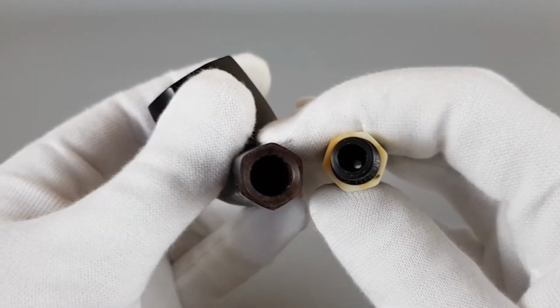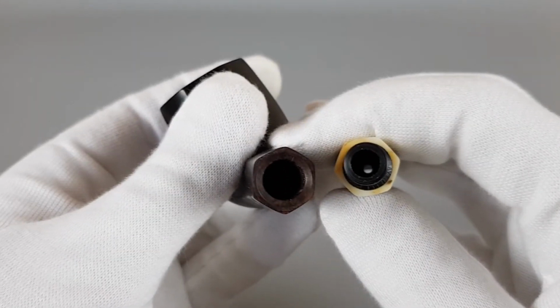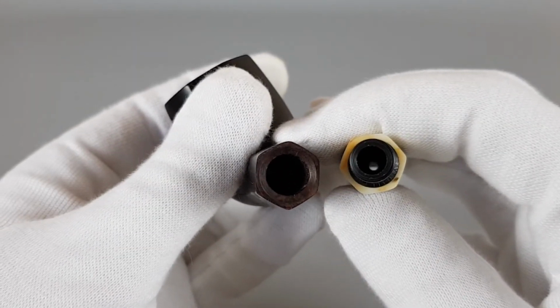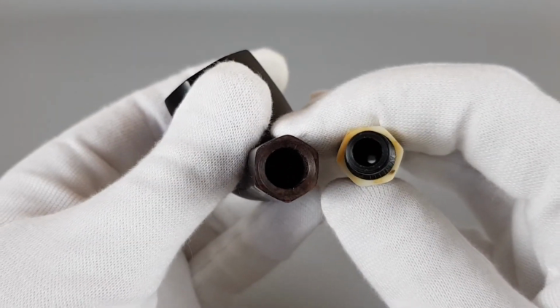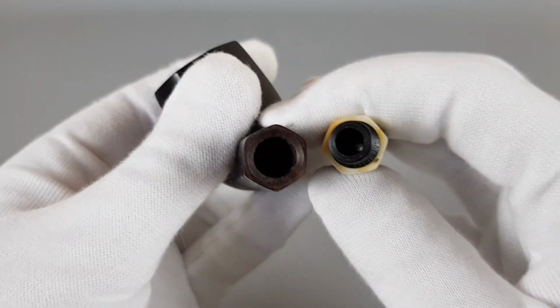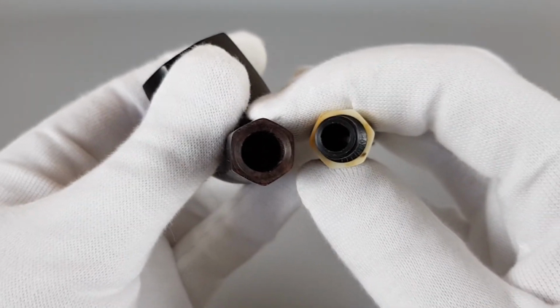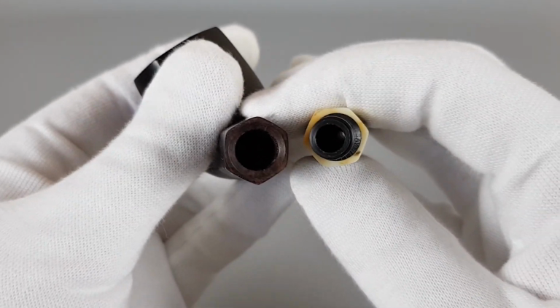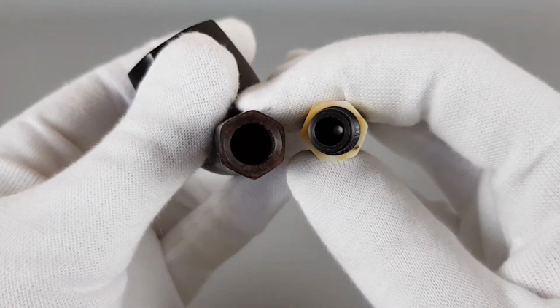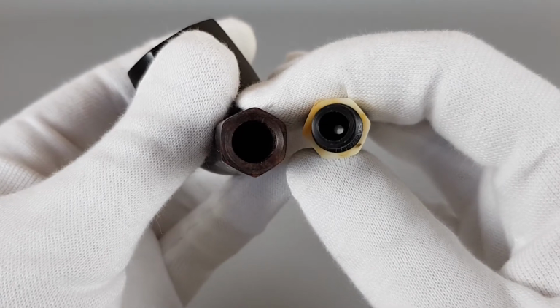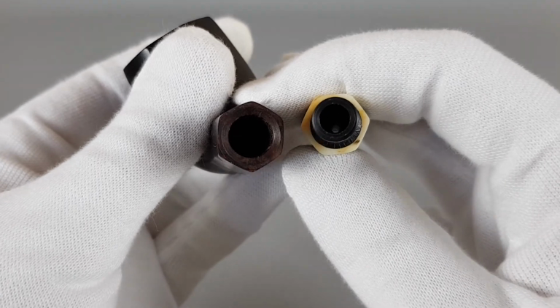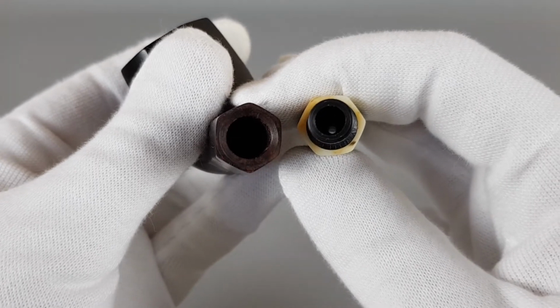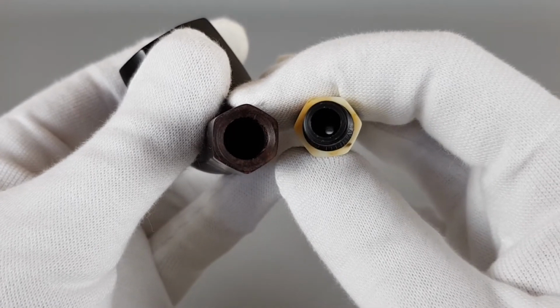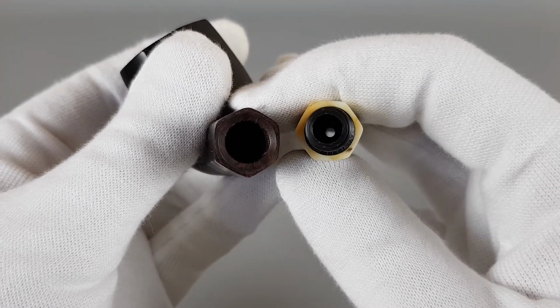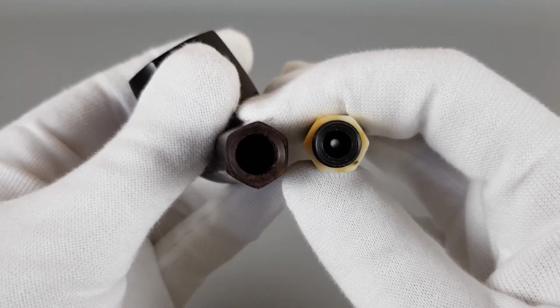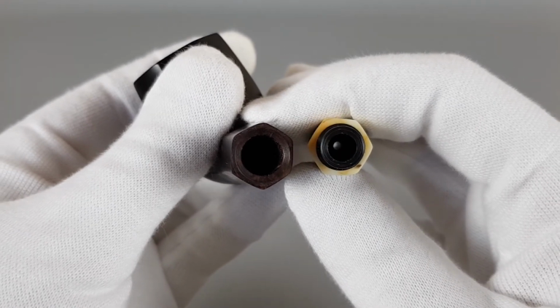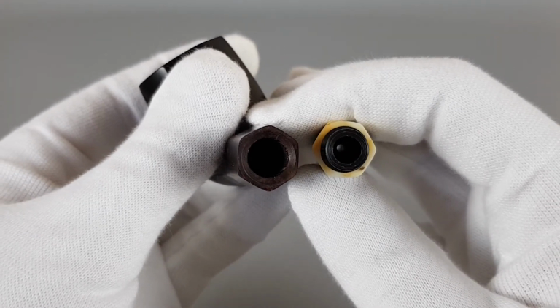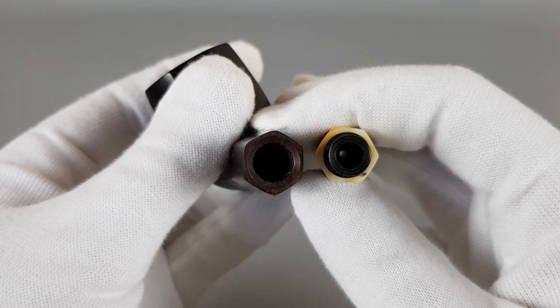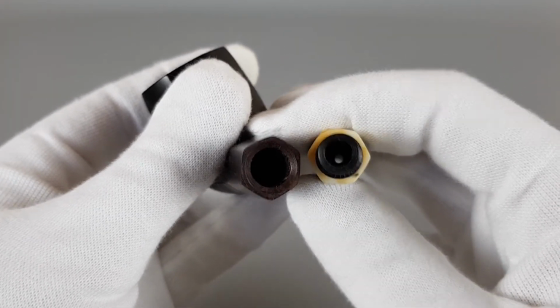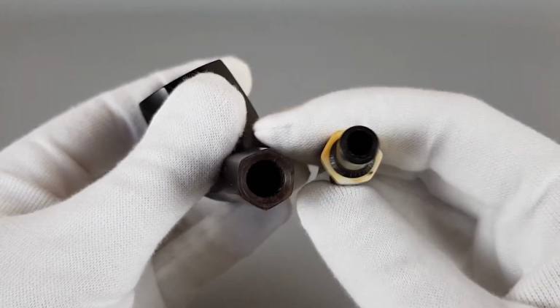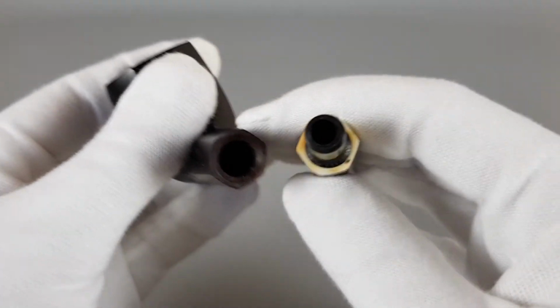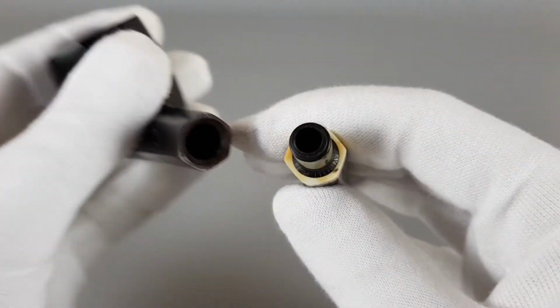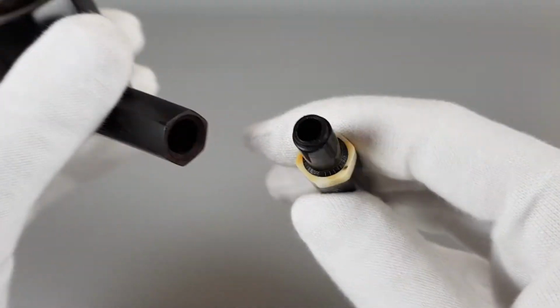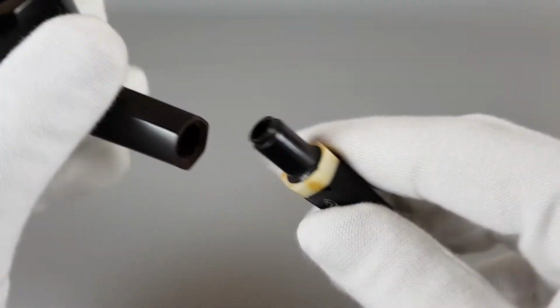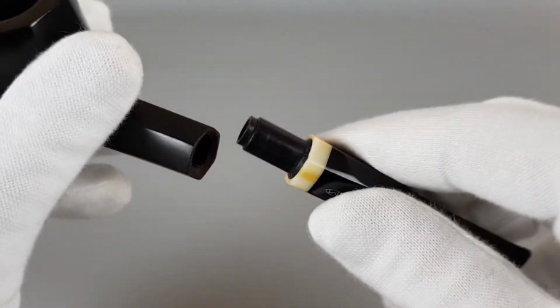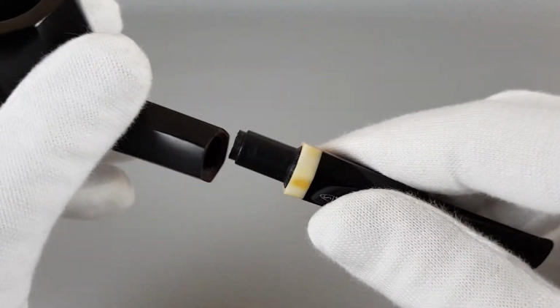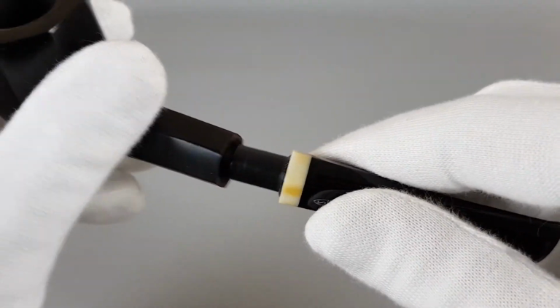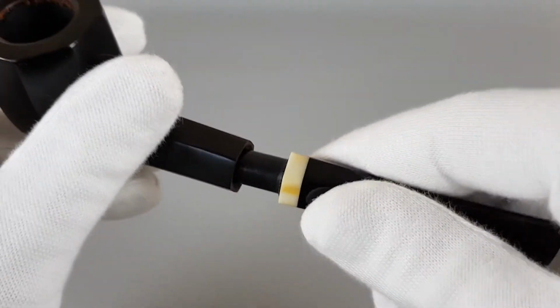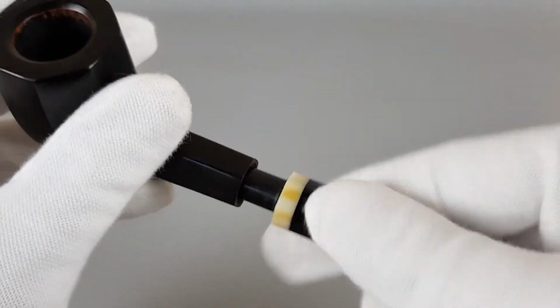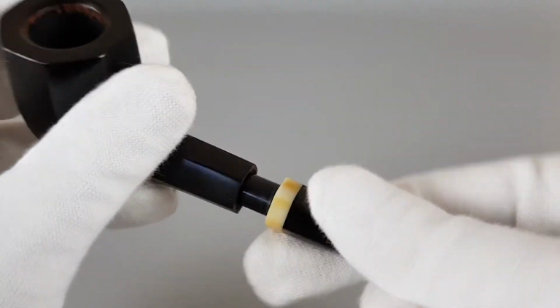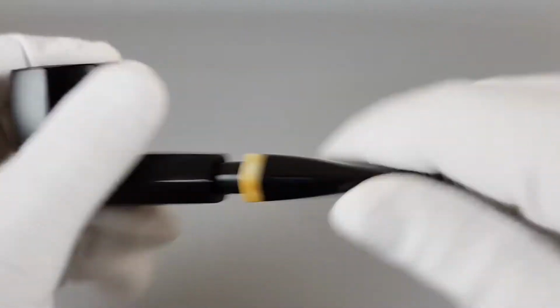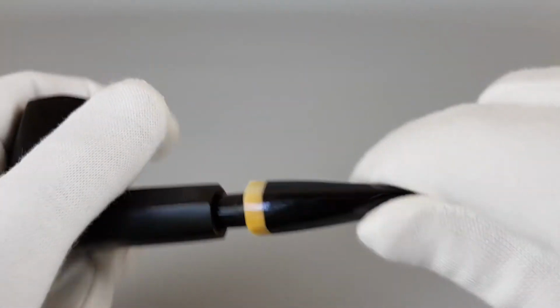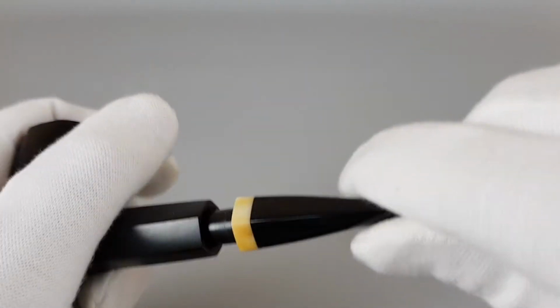It looks like a 9 millimeter filter but you can actually use 6 millimeter filters there.